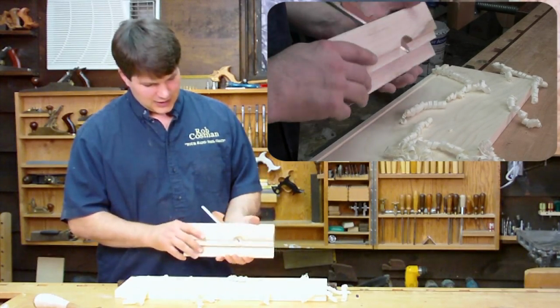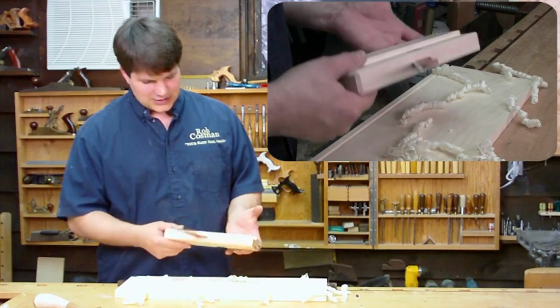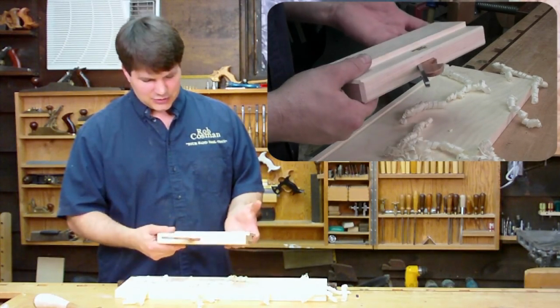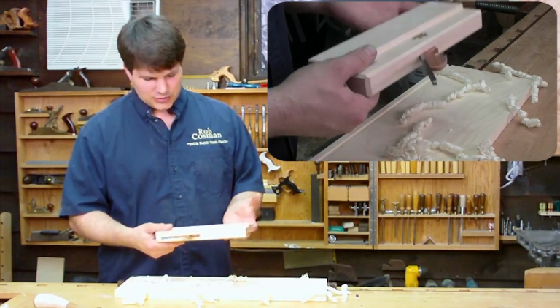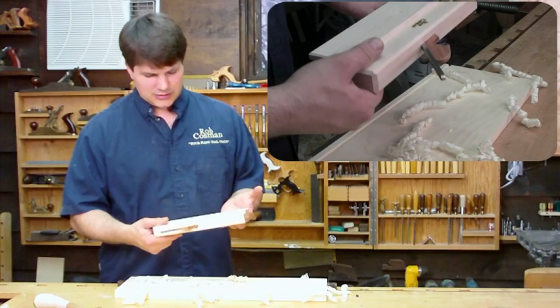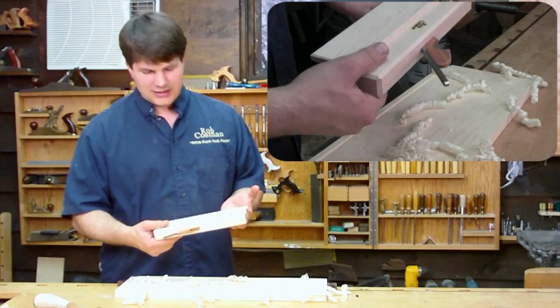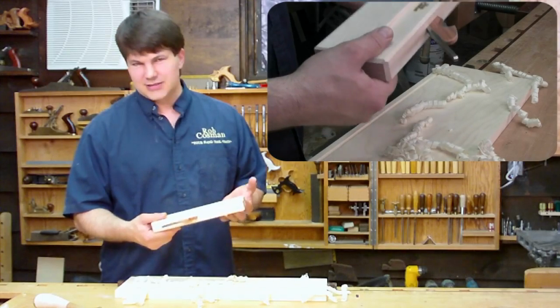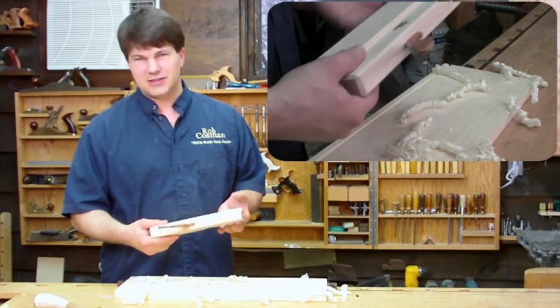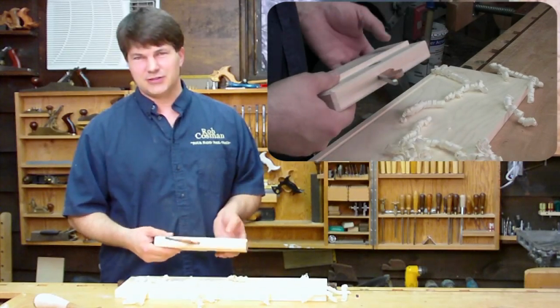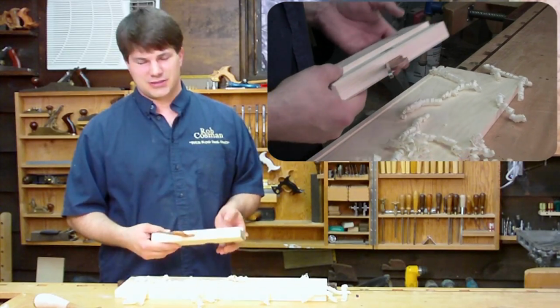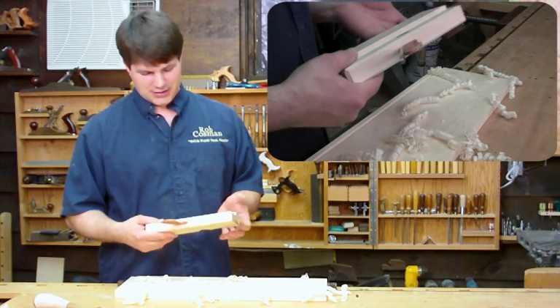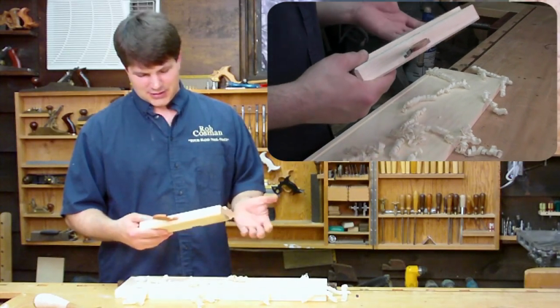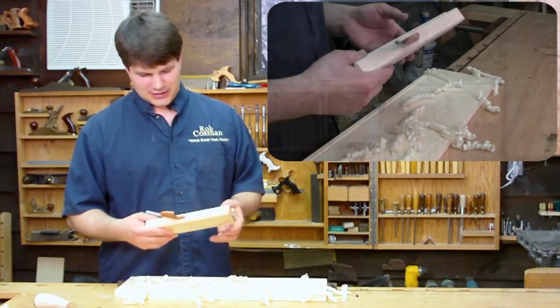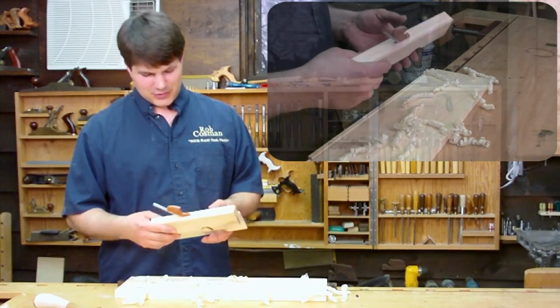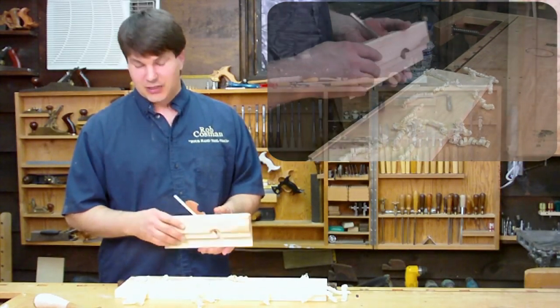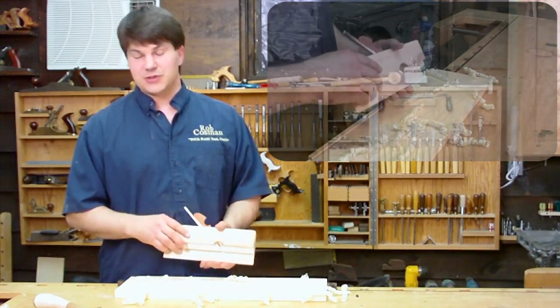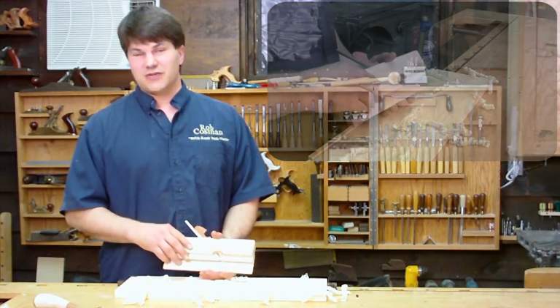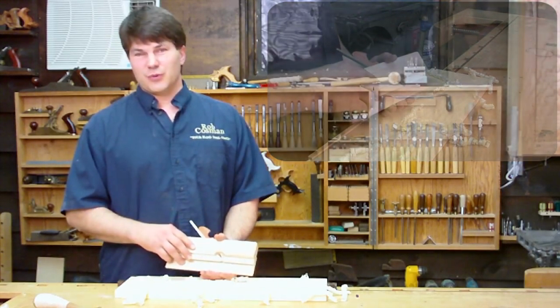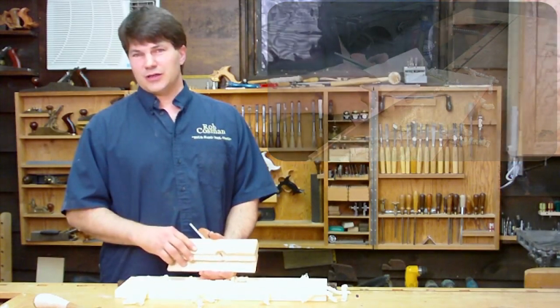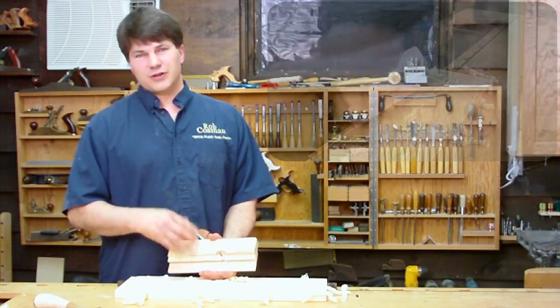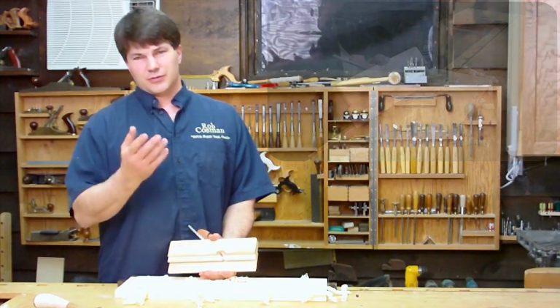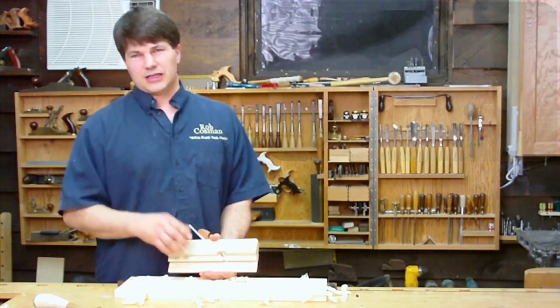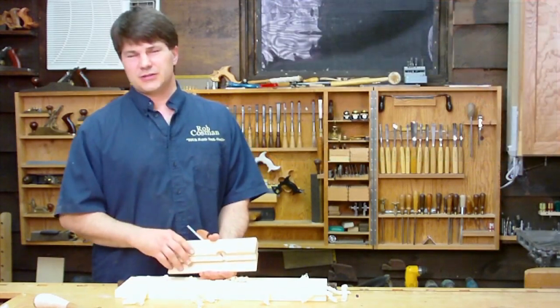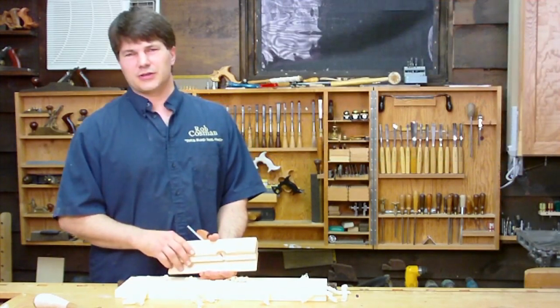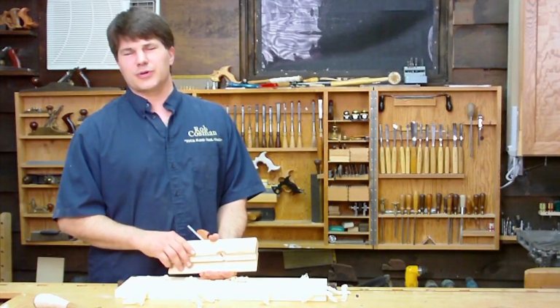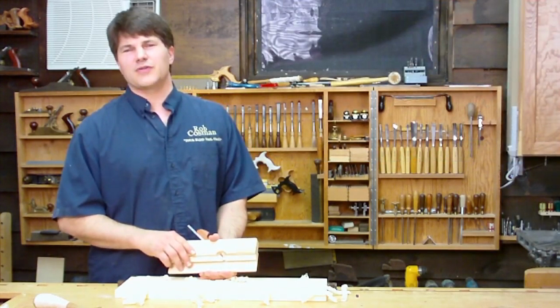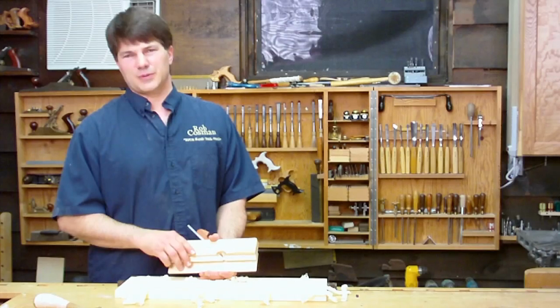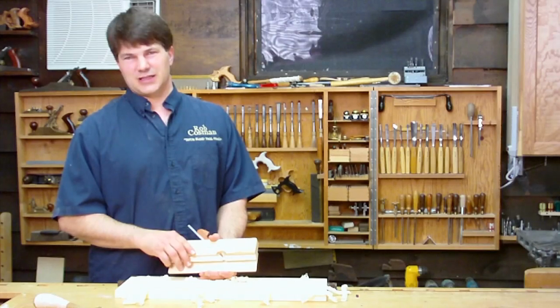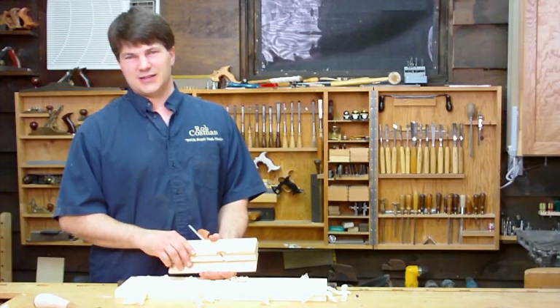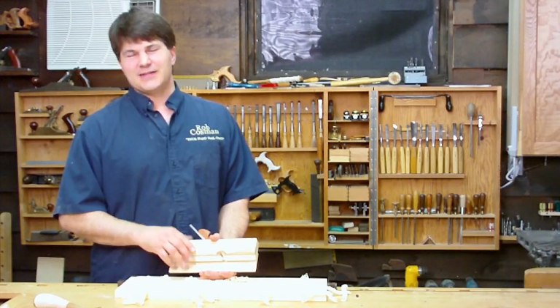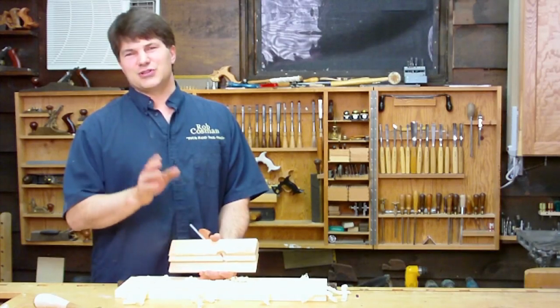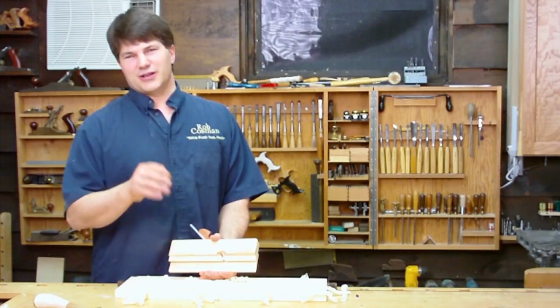Nice little tool. Light, easy to use. You can make them yourself if you want, or if you would like to, you can order one off our website. Enjoy it.